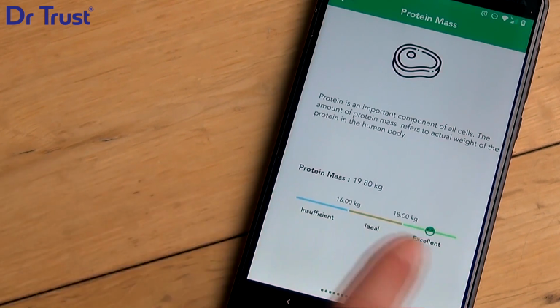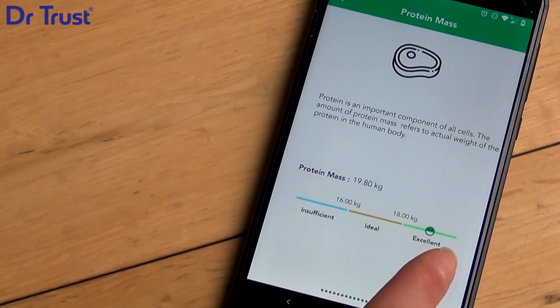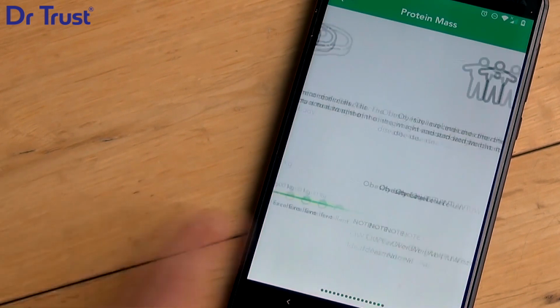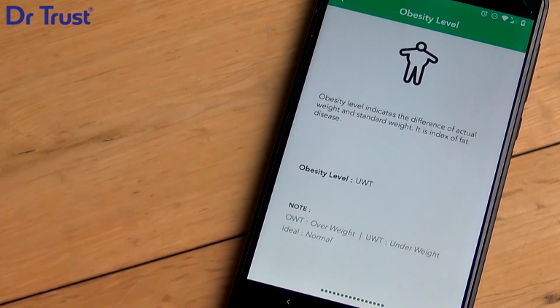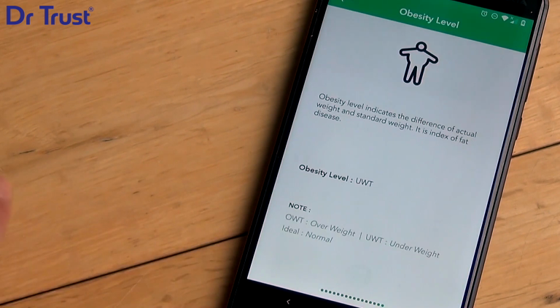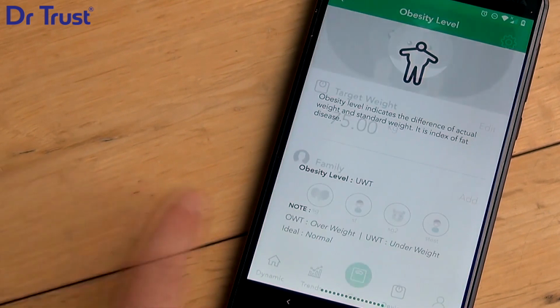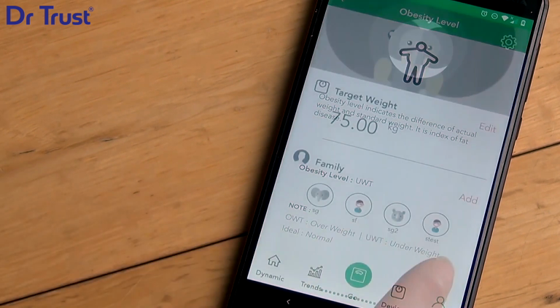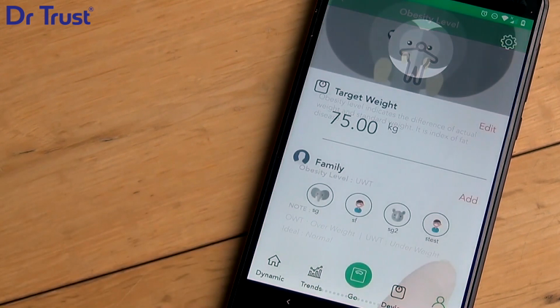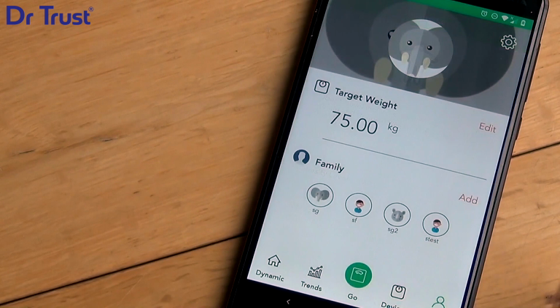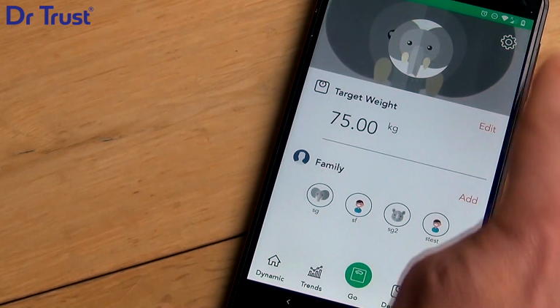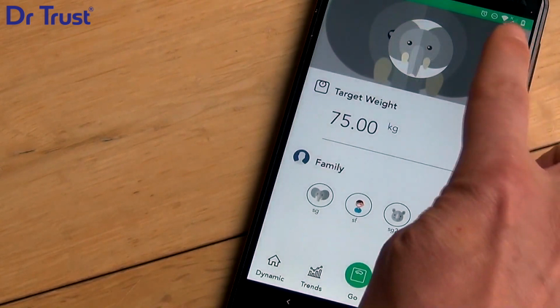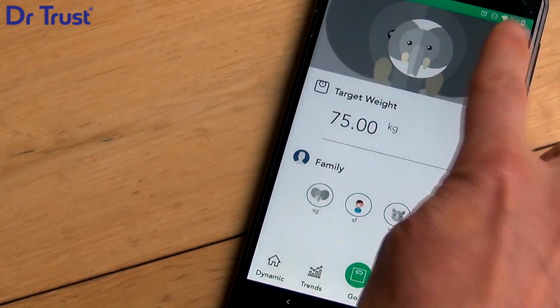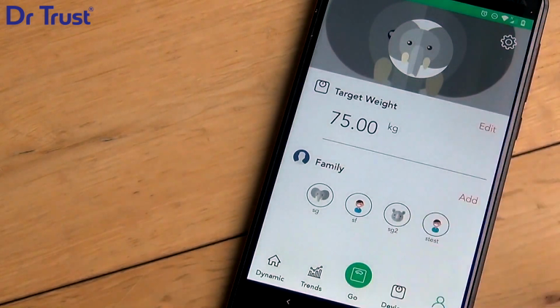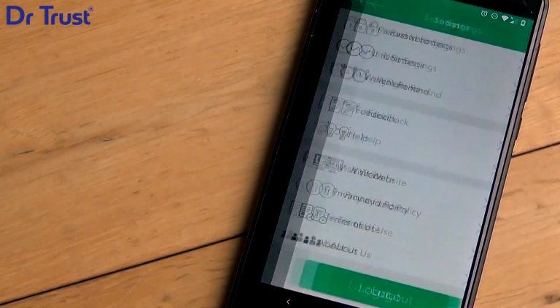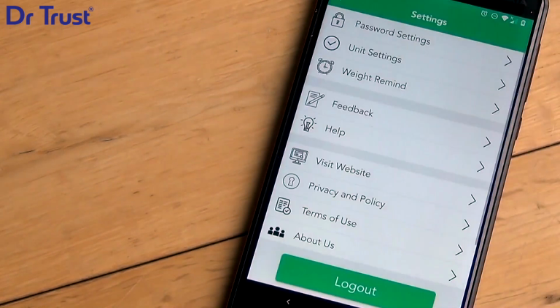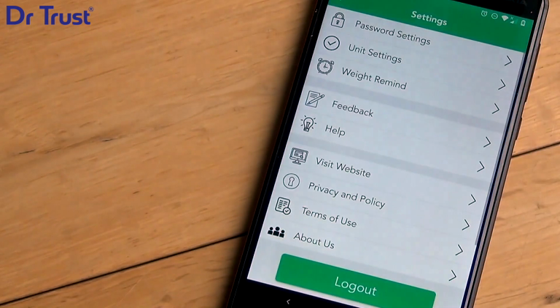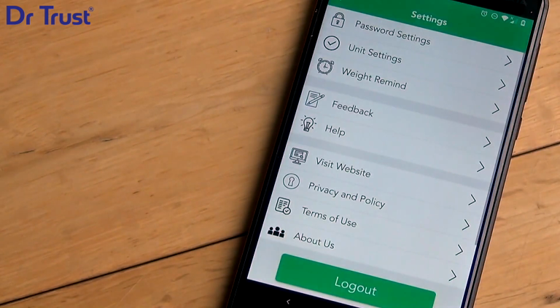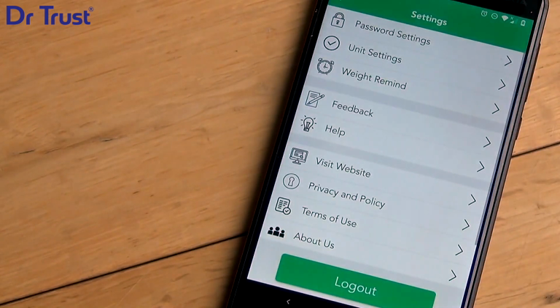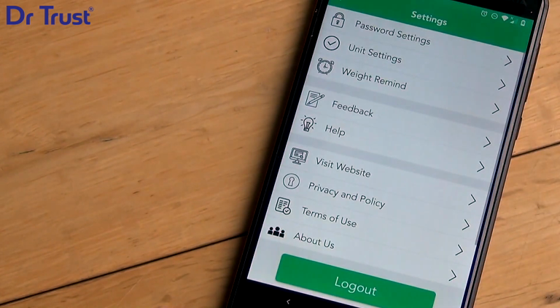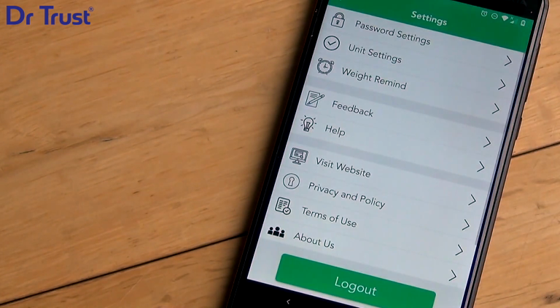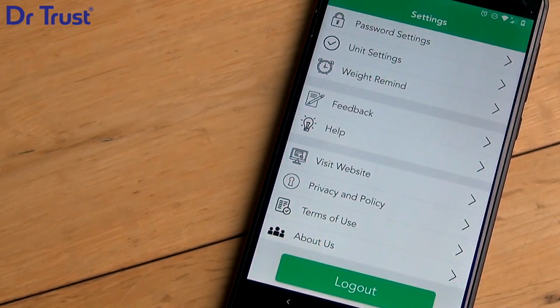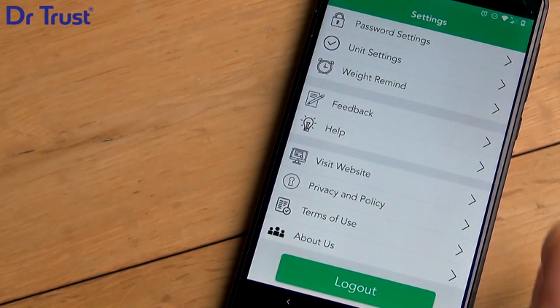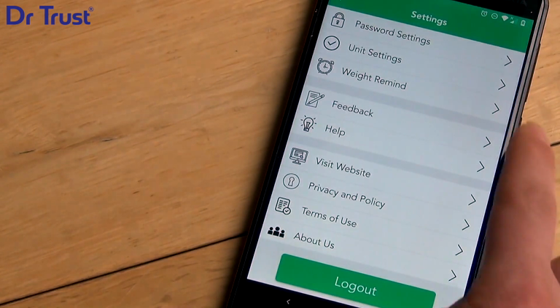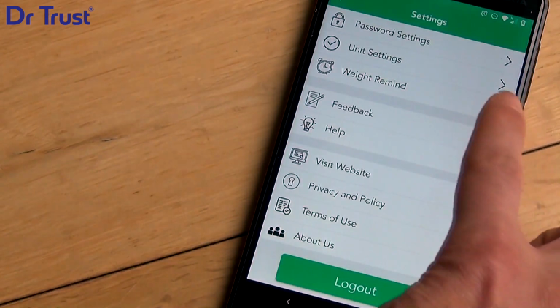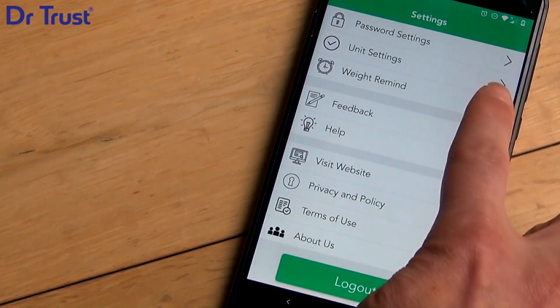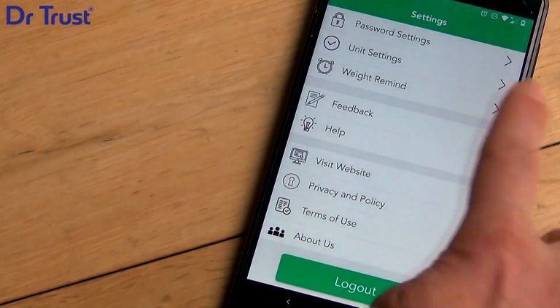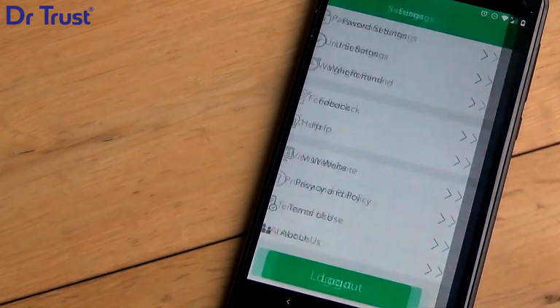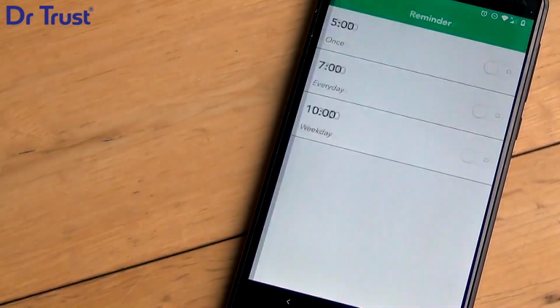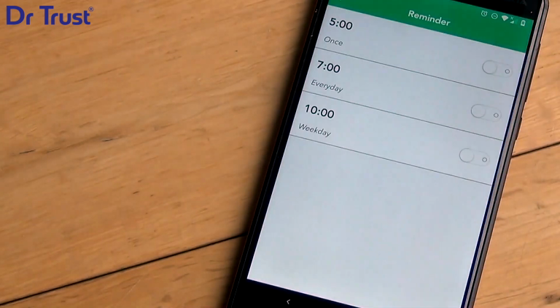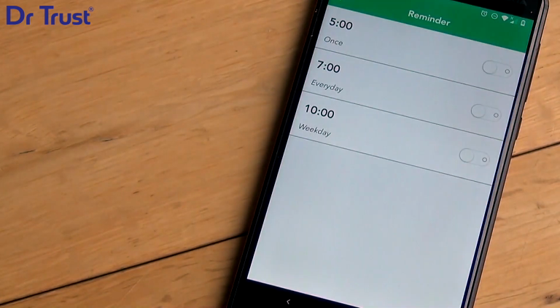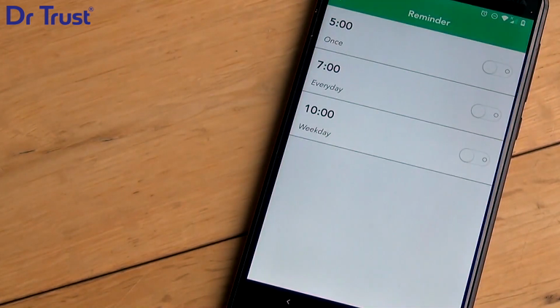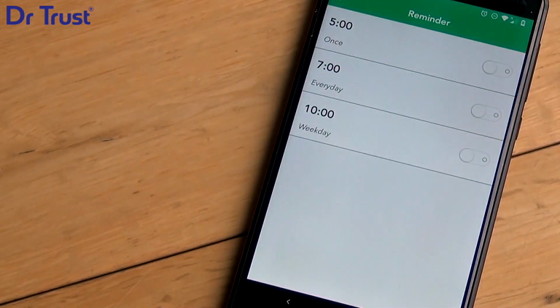You can also set an alarm in the app to remind yourself to weigh every day. Simply click here and choose a time that suits.